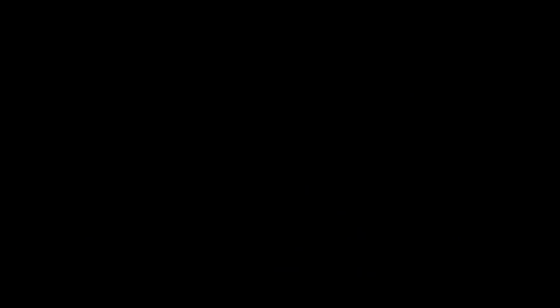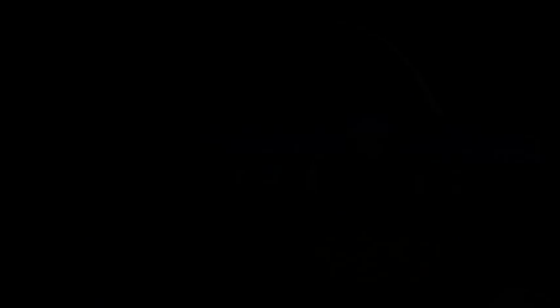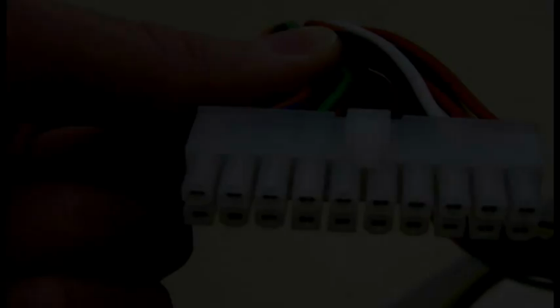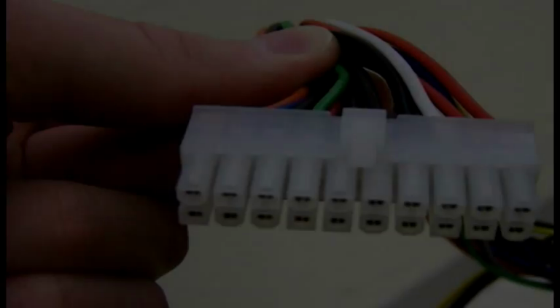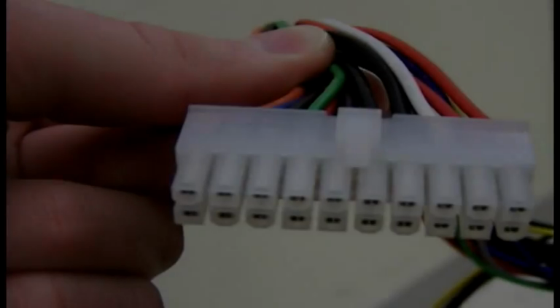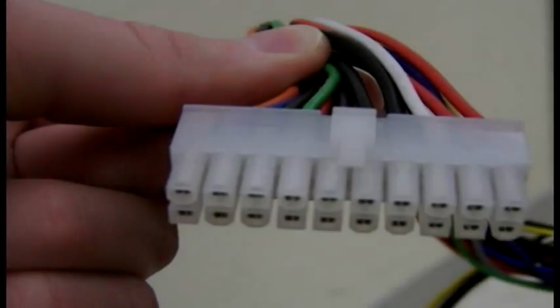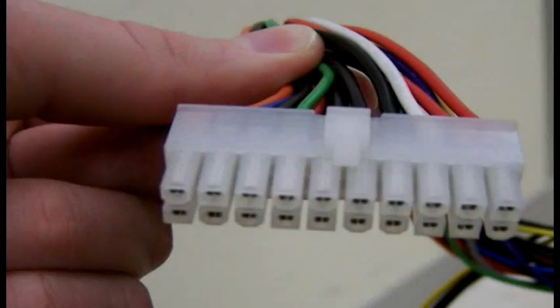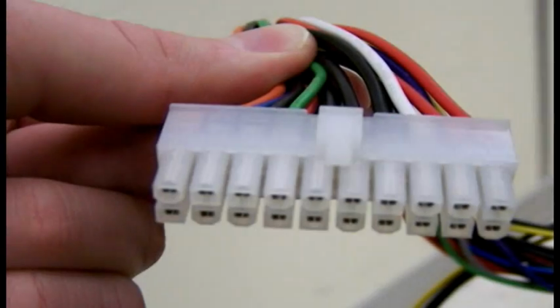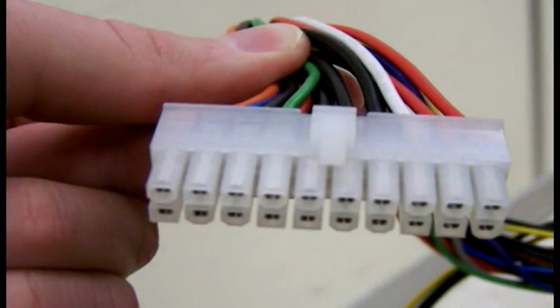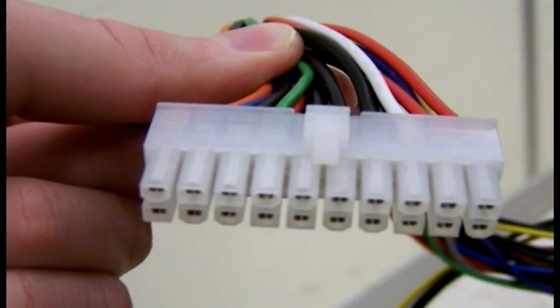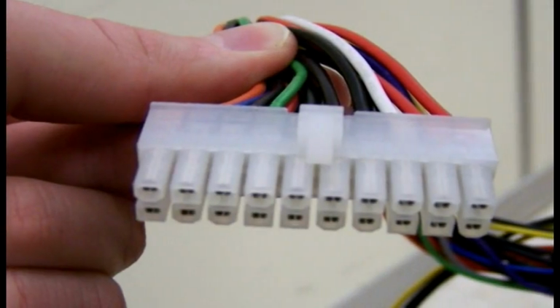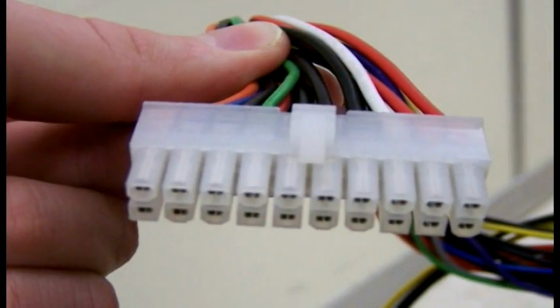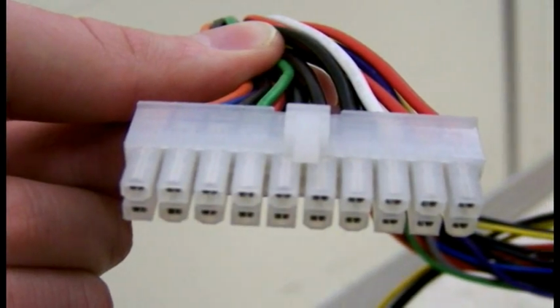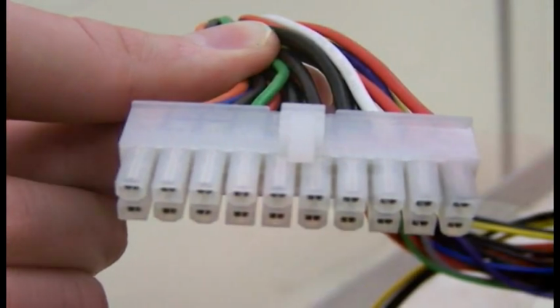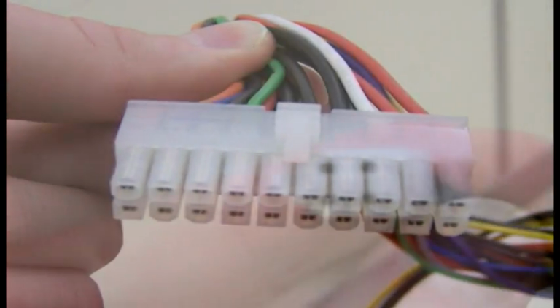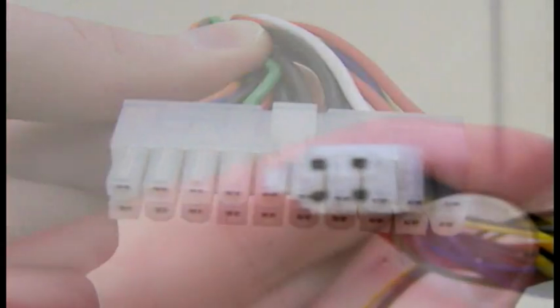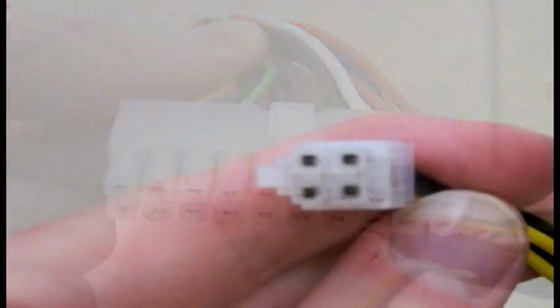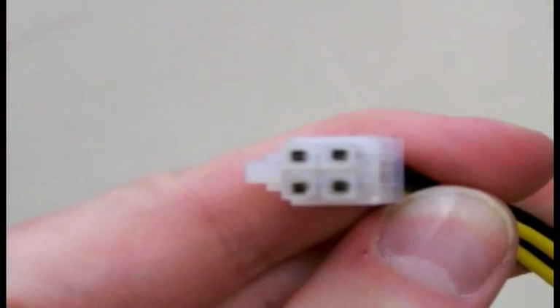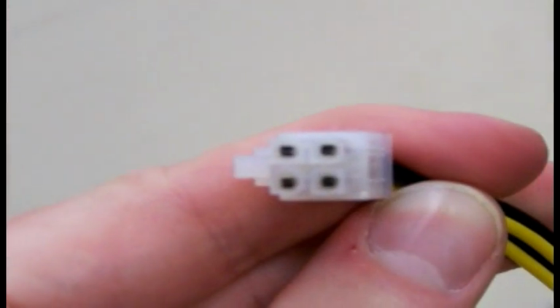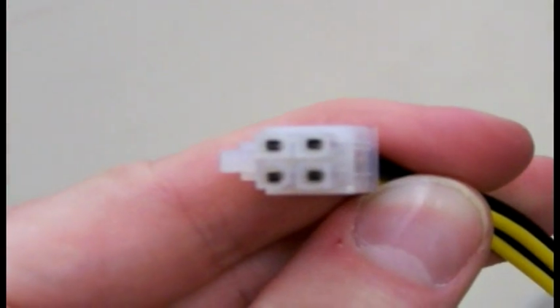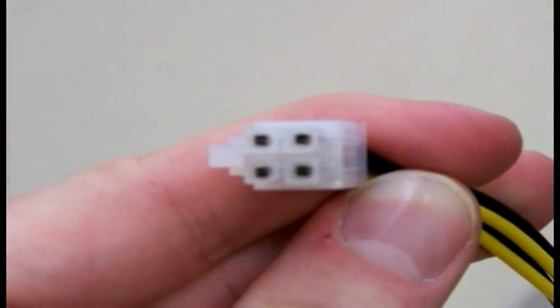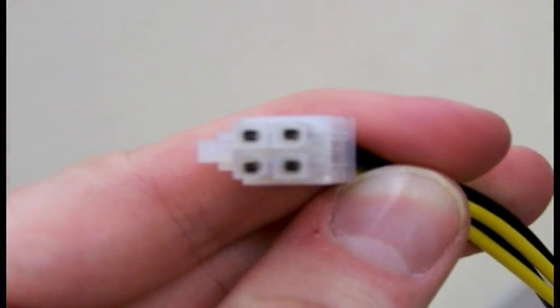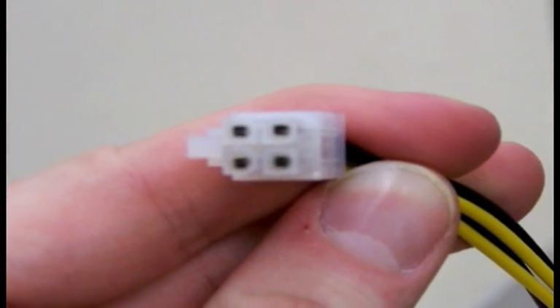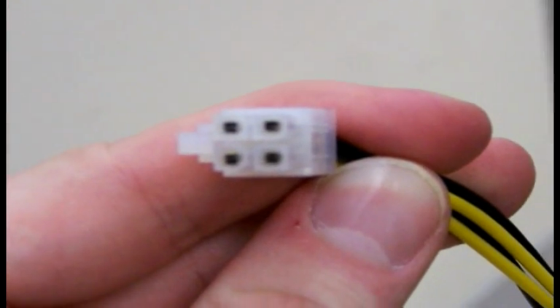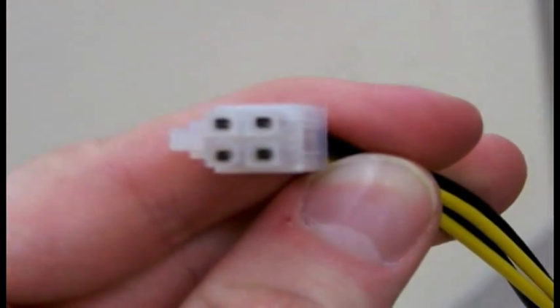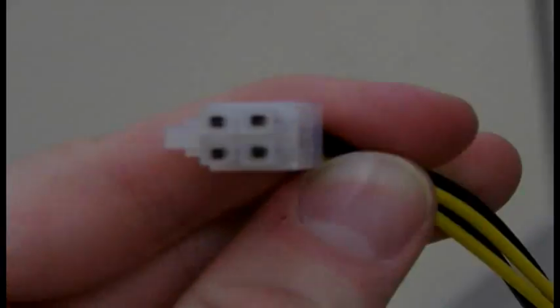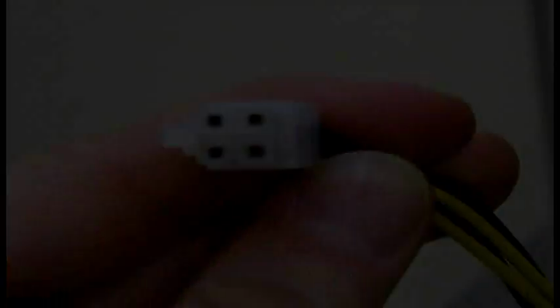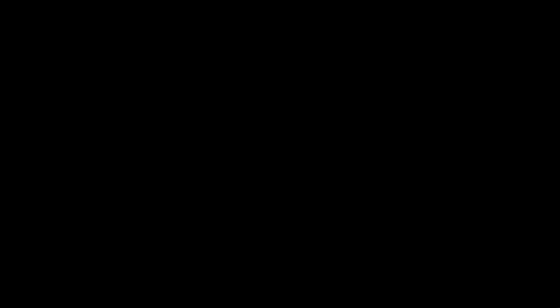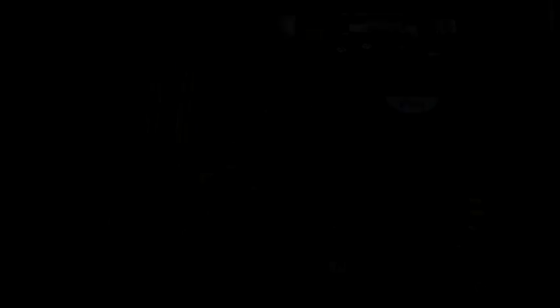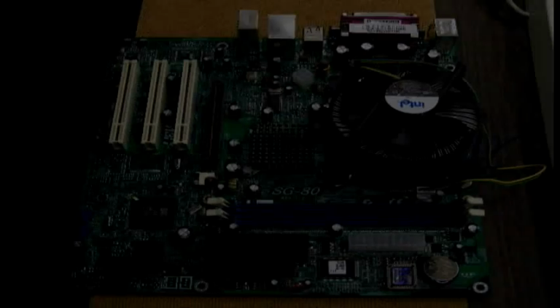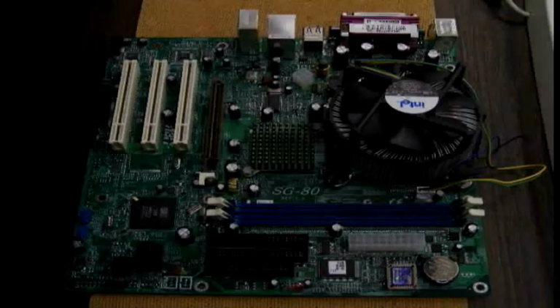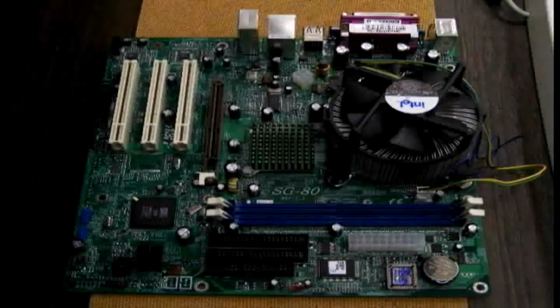Next, locate where the power supply plugs into on the motherboard. There are two locations as shown in the pictures.